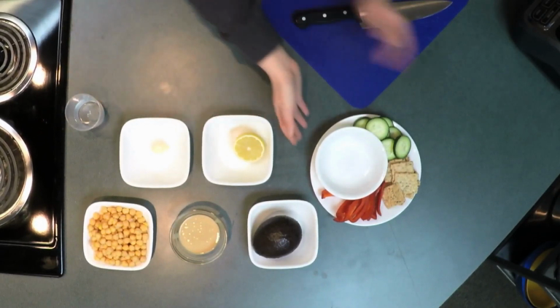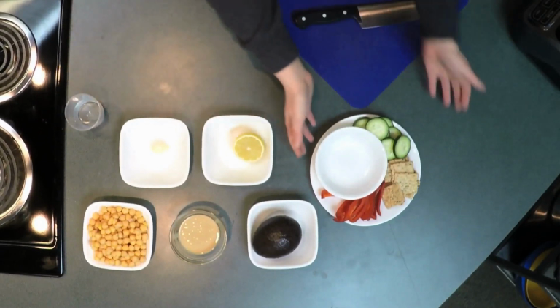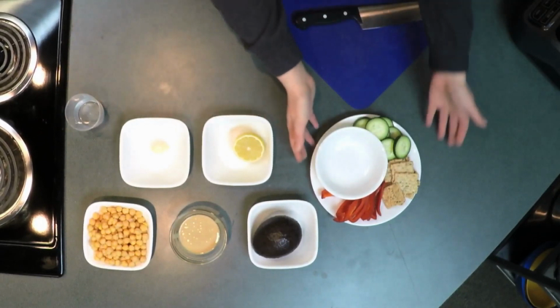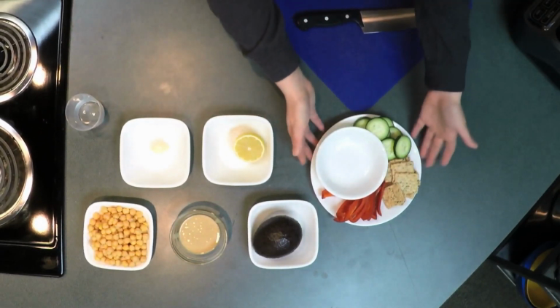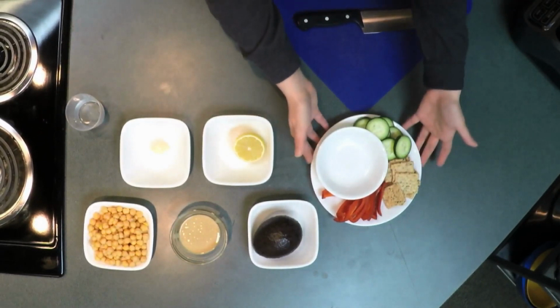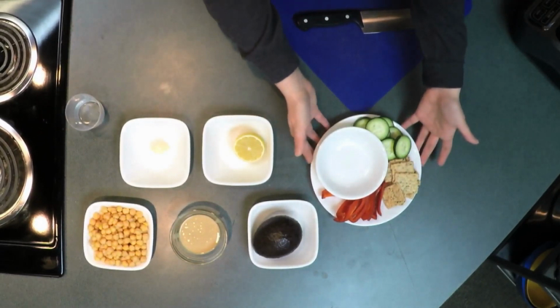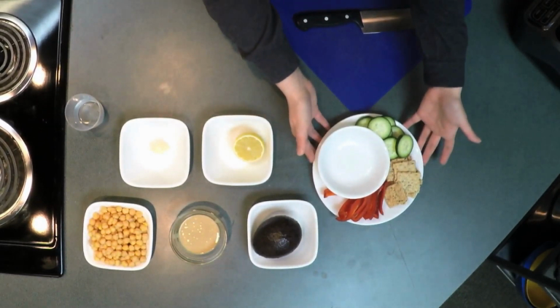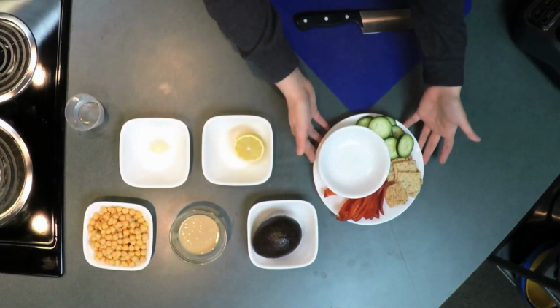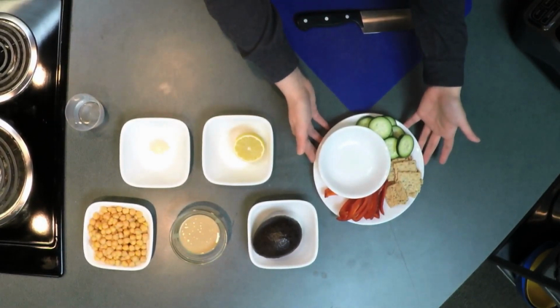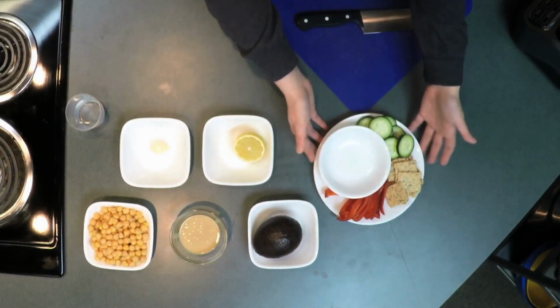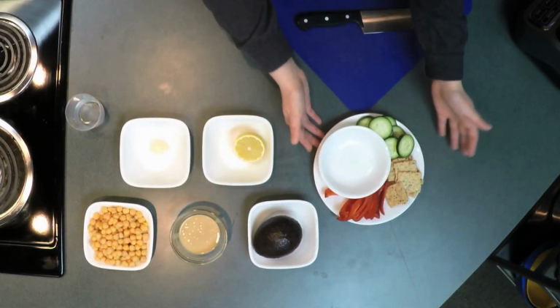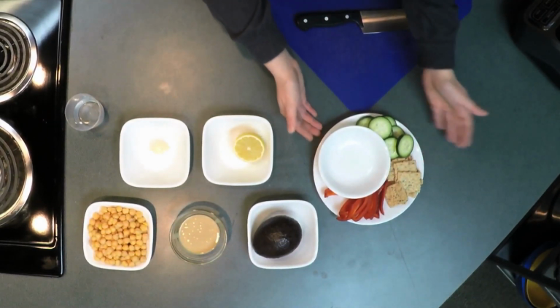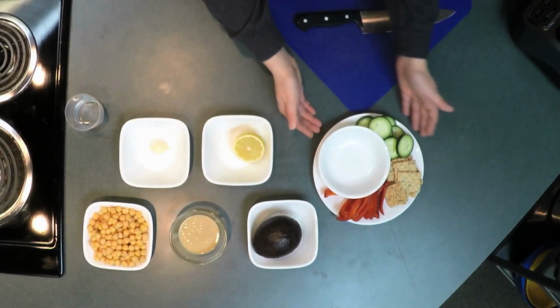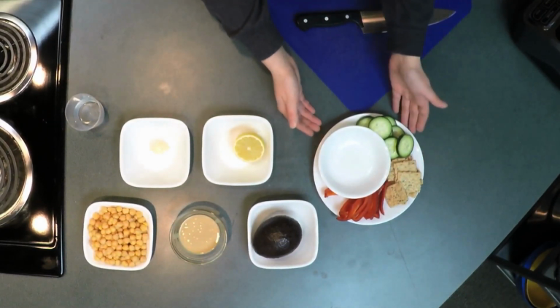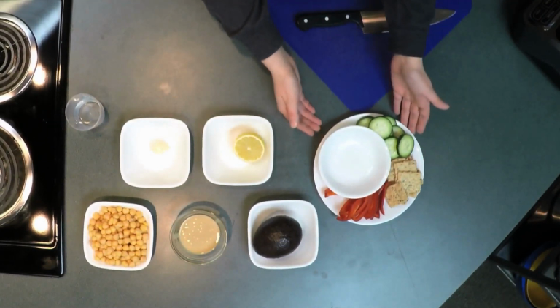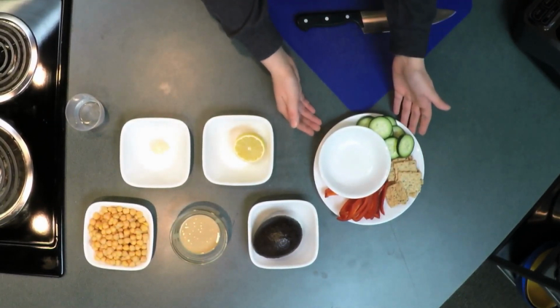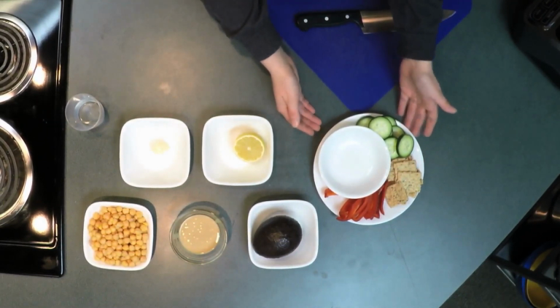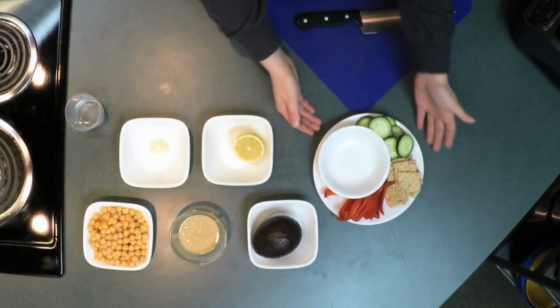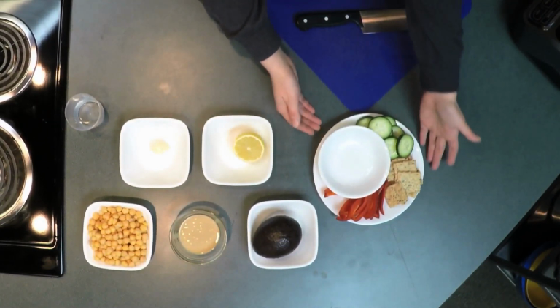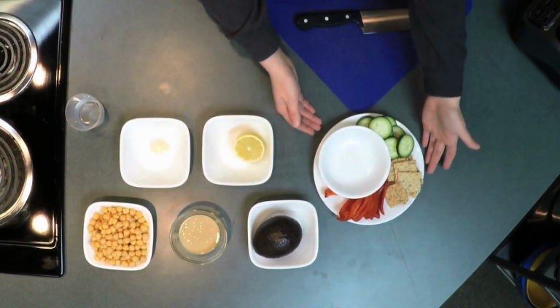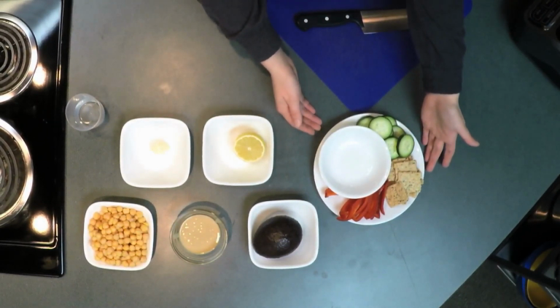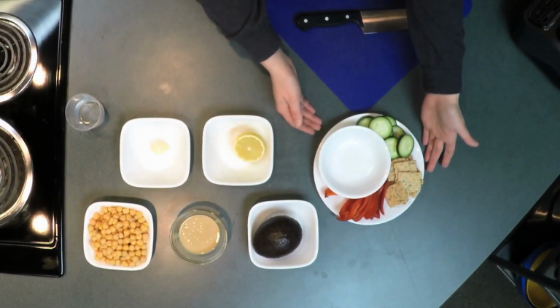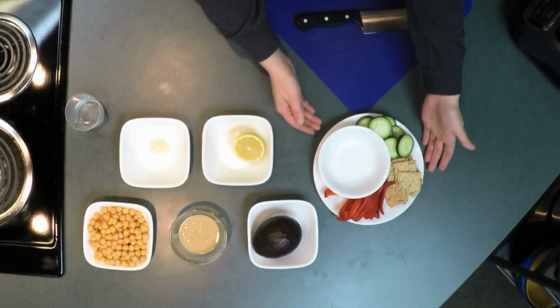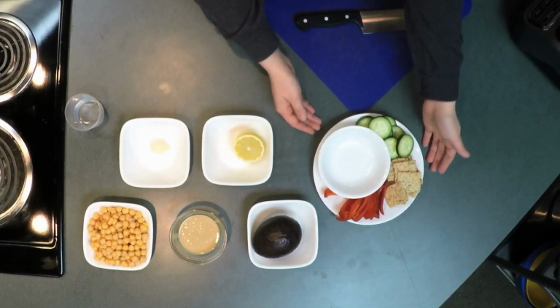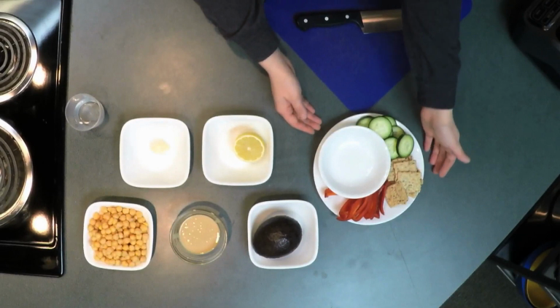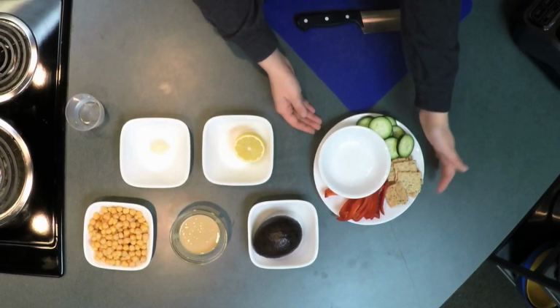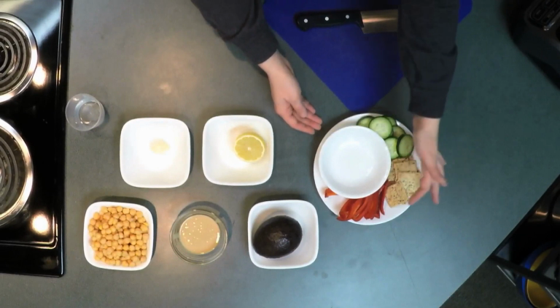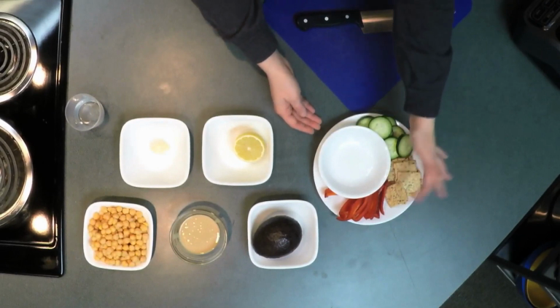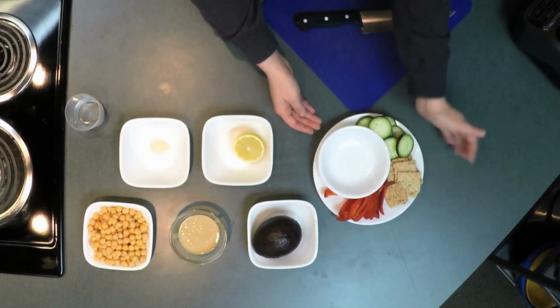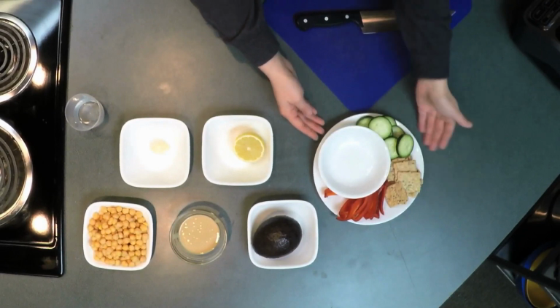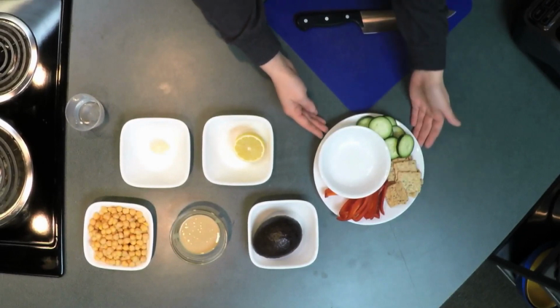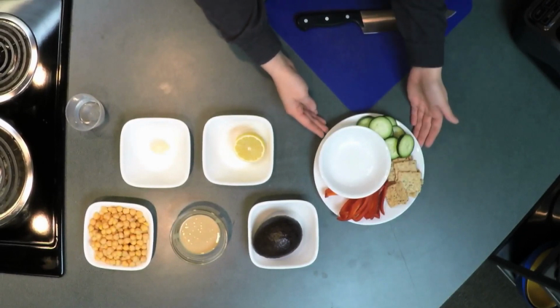Today I'm going to be serving the hummus as a dip with cucumbers, whole grain crackers, and red bell pepper.